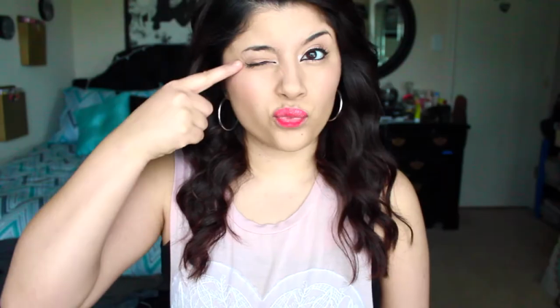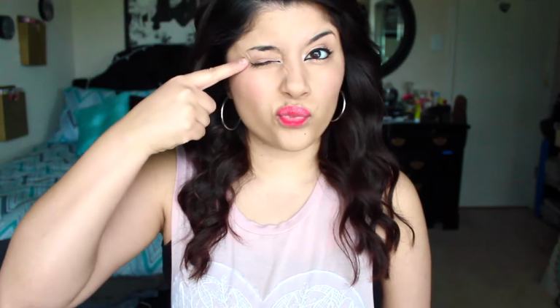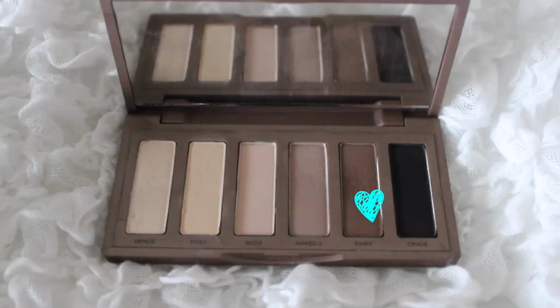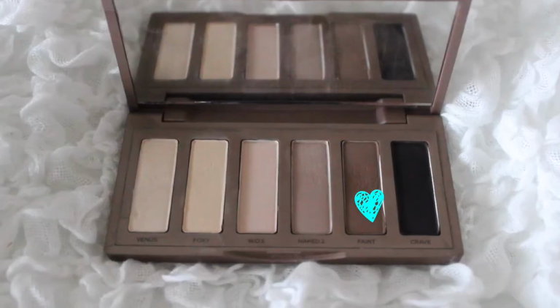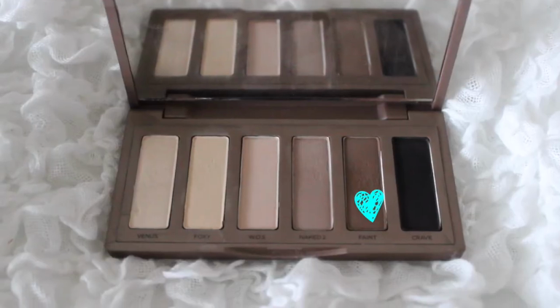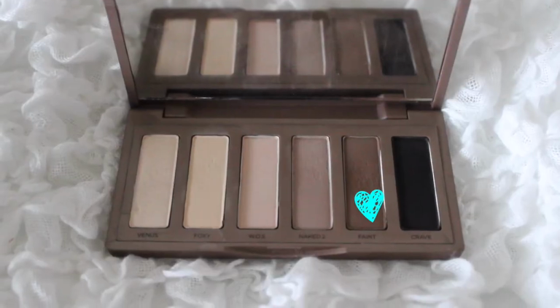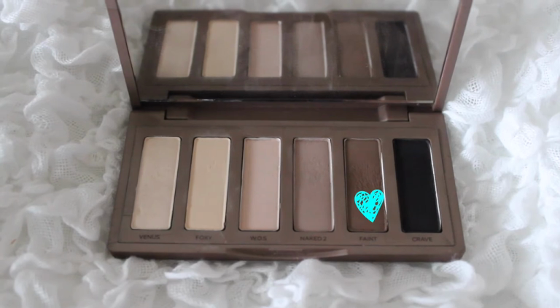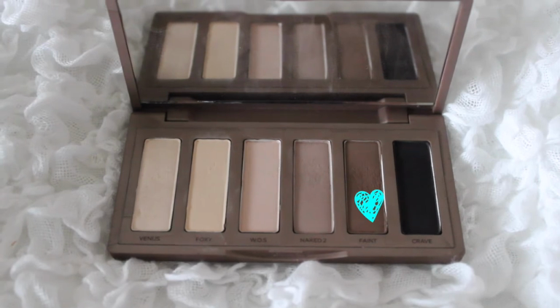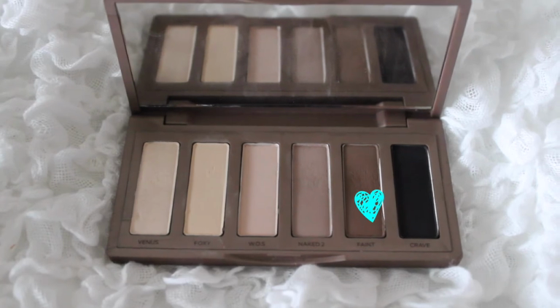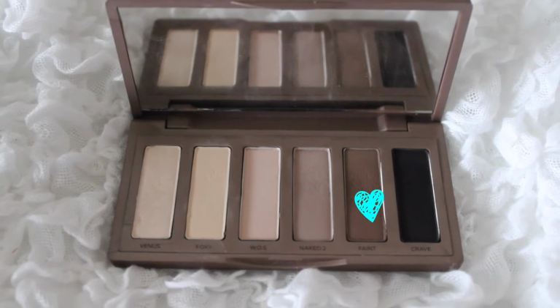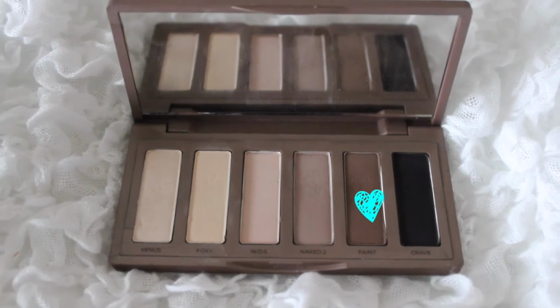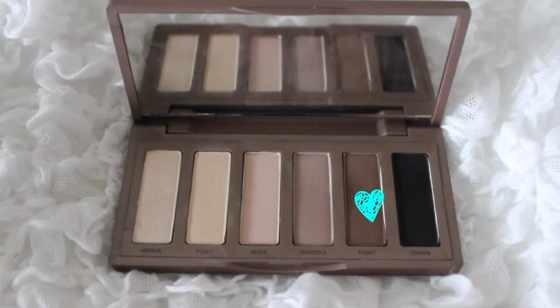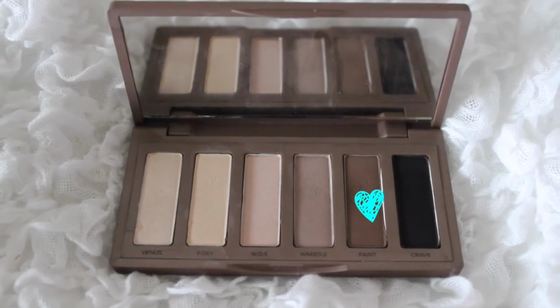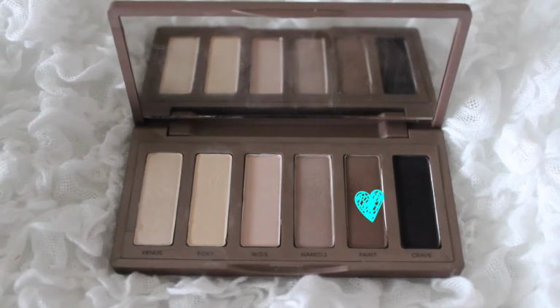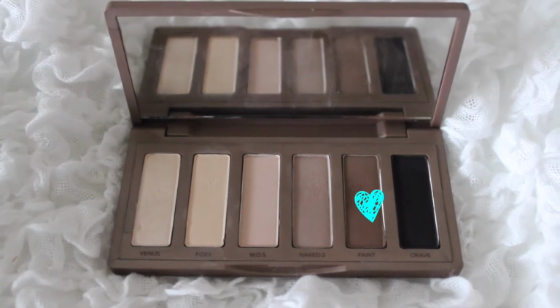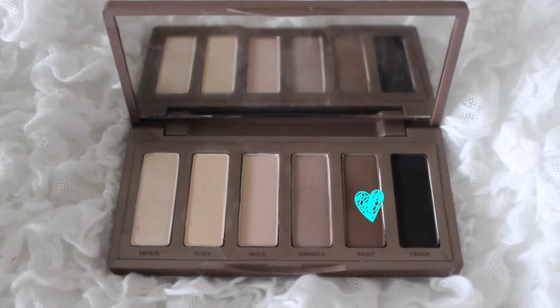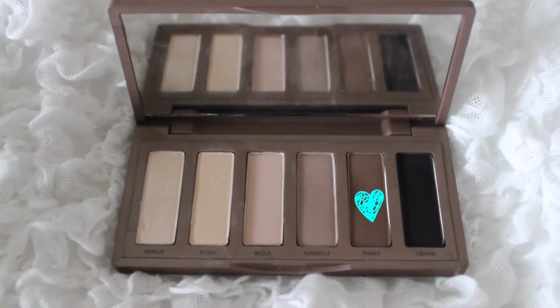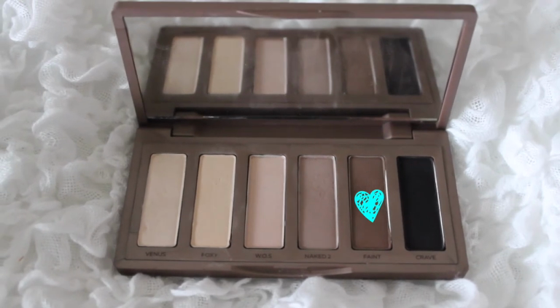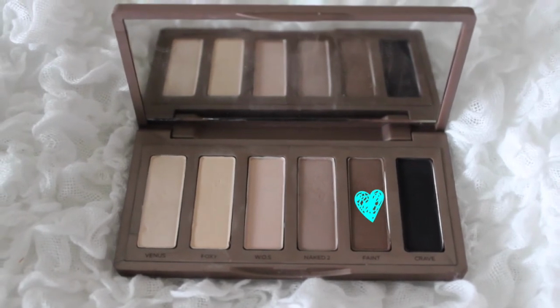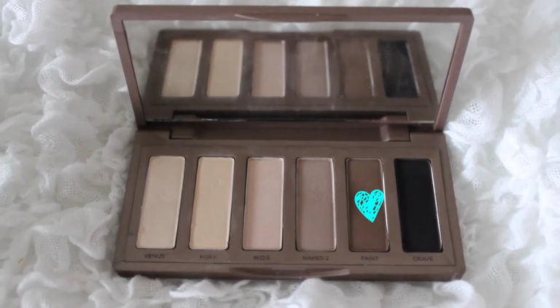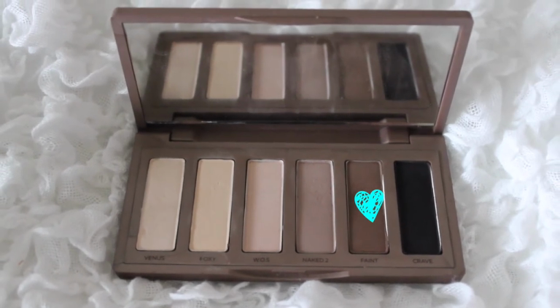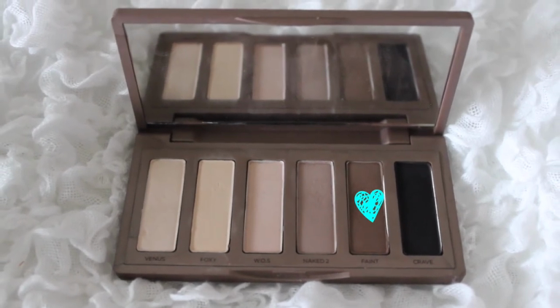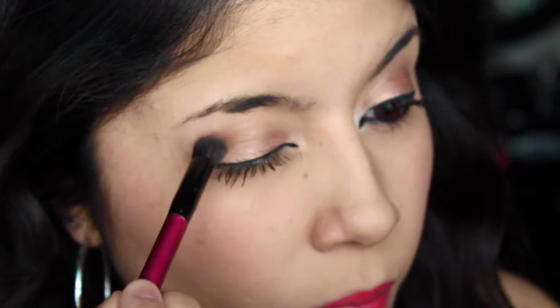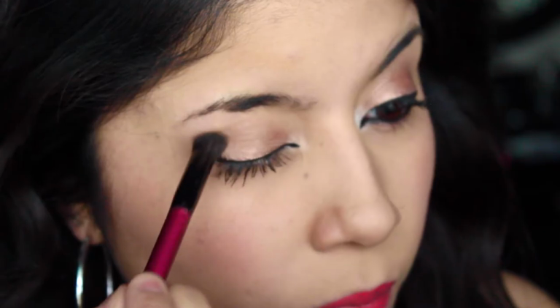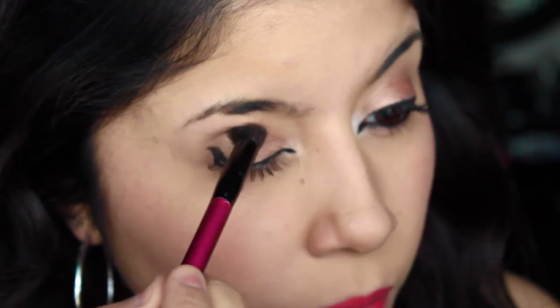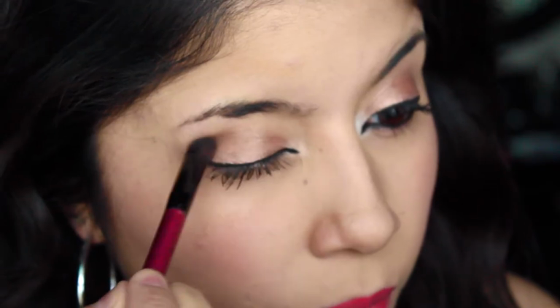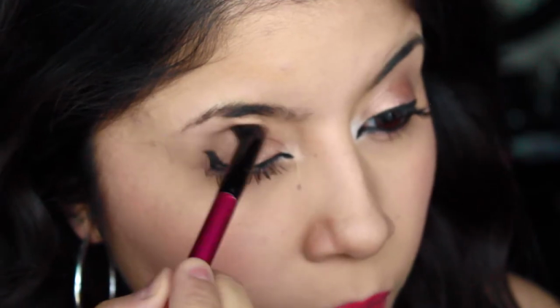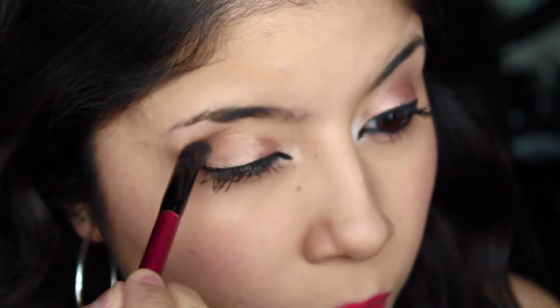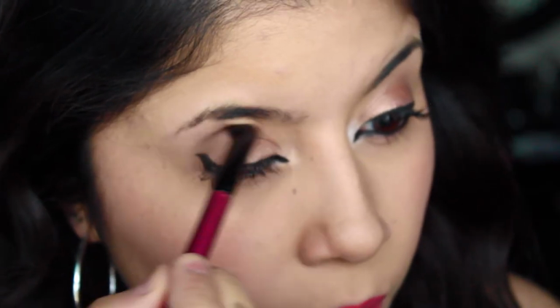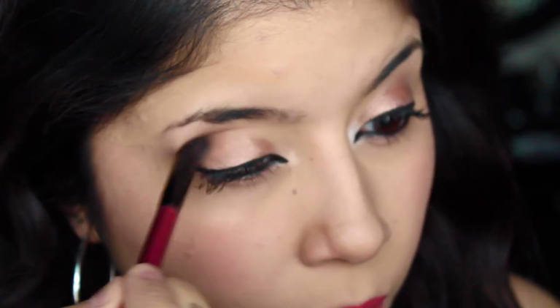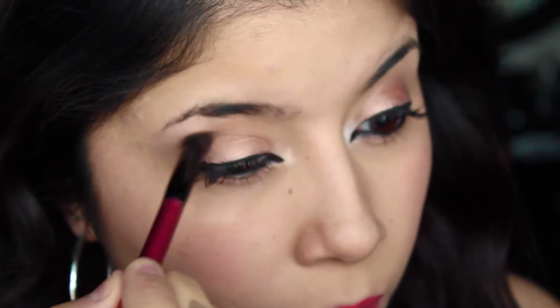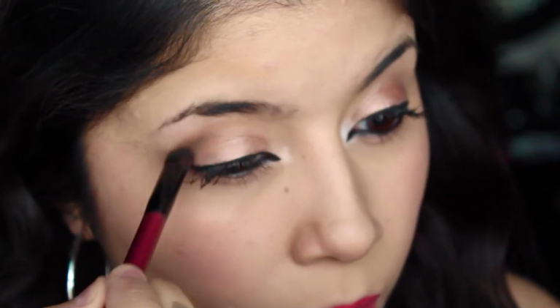Alright, so for the nighttime look we're just going to darken things up a bit. I'm going to take a dark brown eyeshadow and work that into the crease.